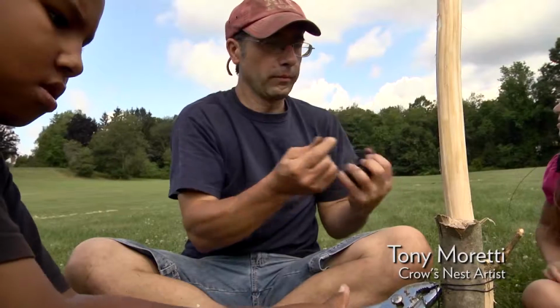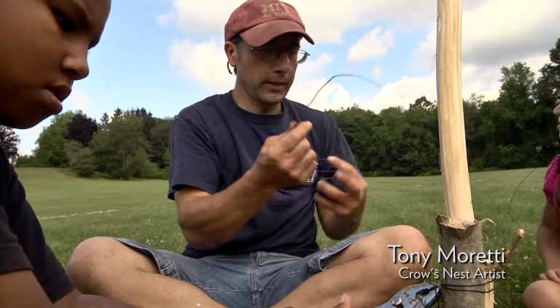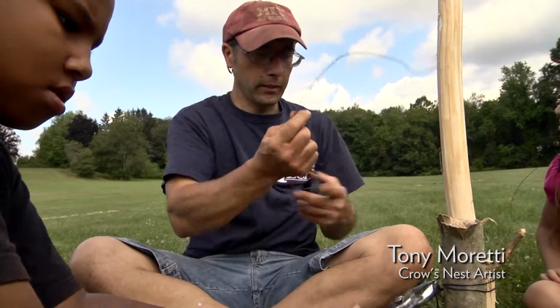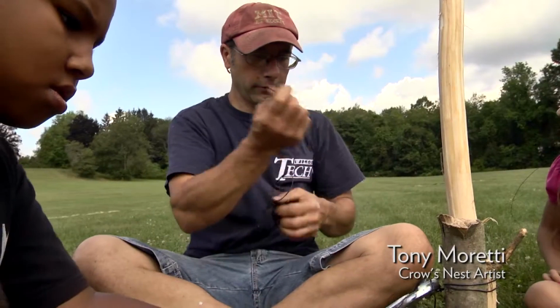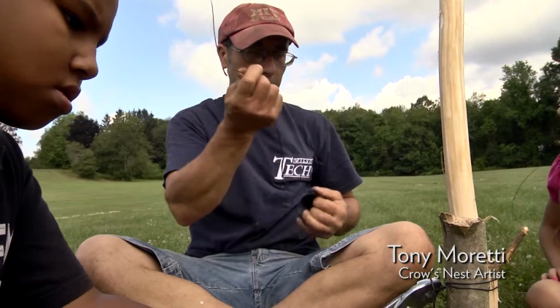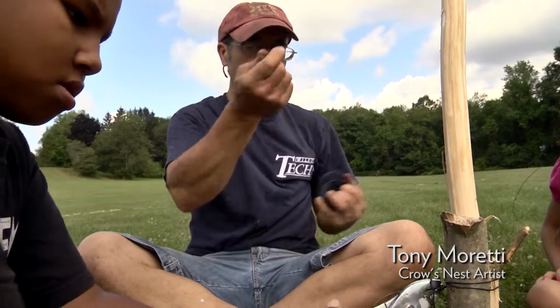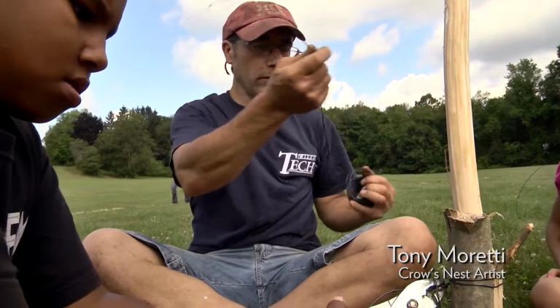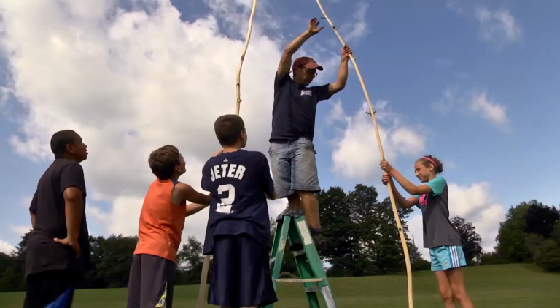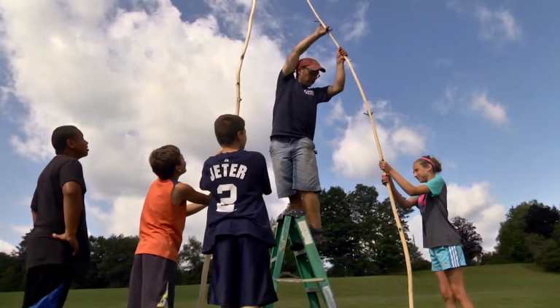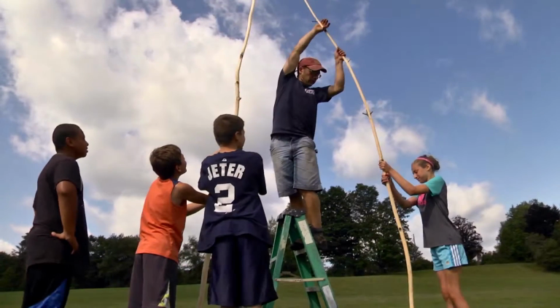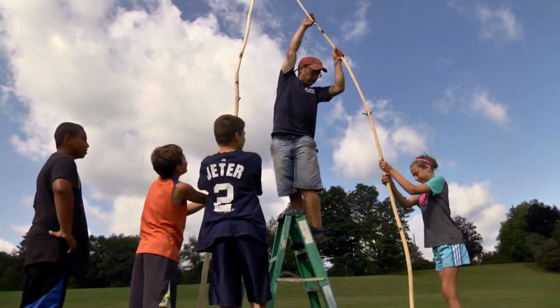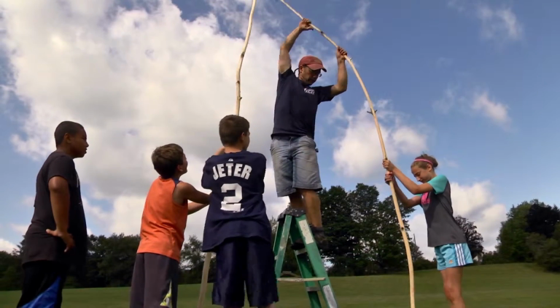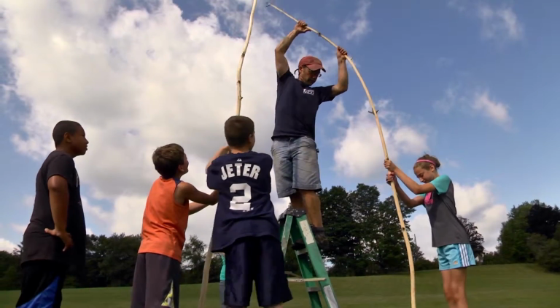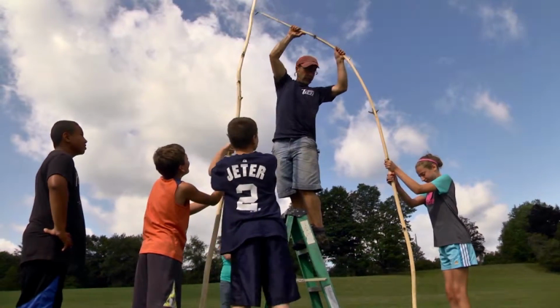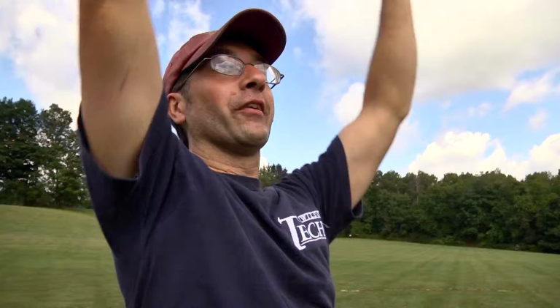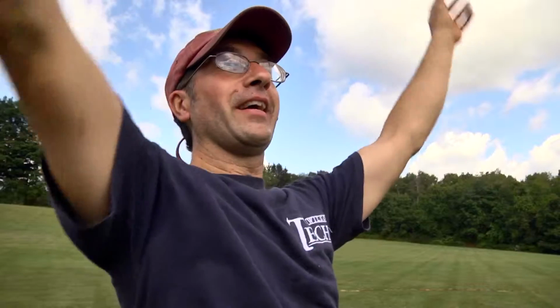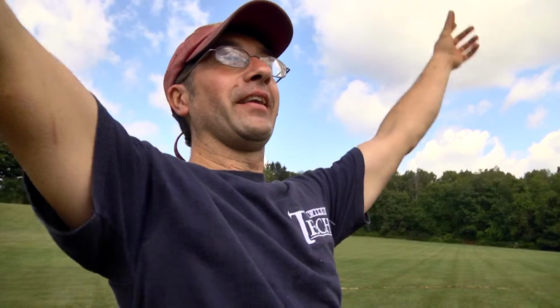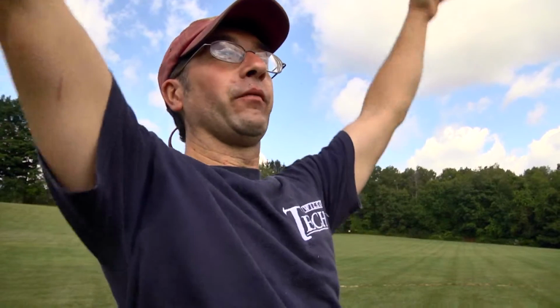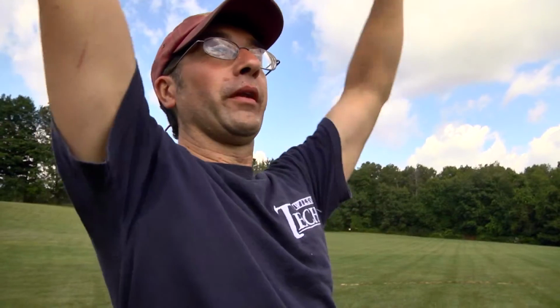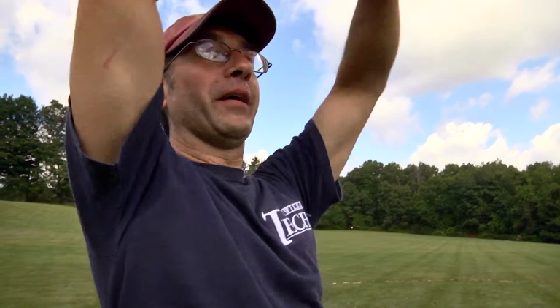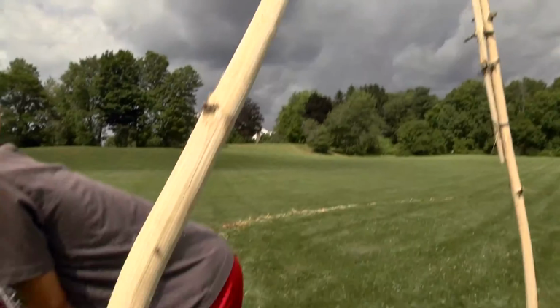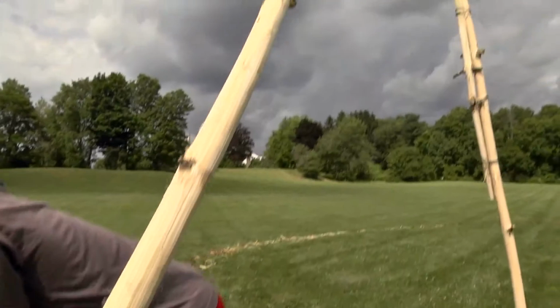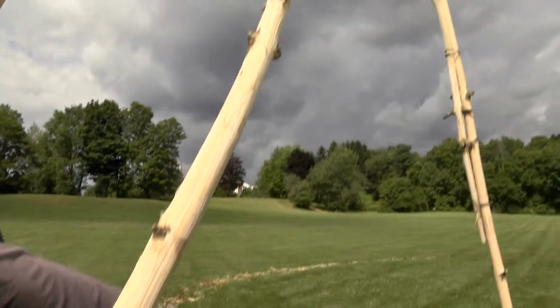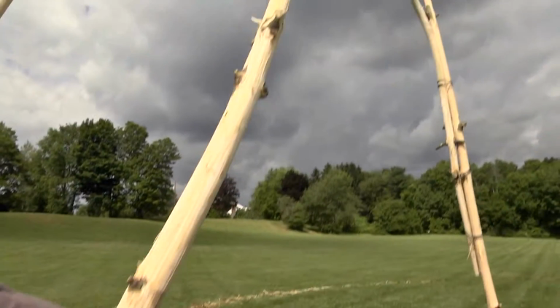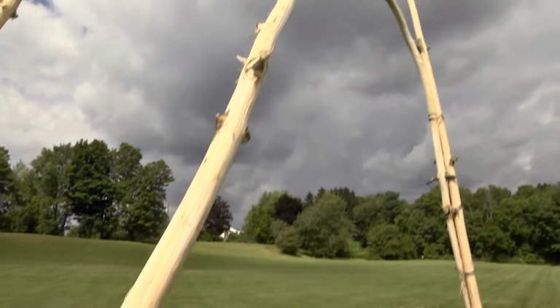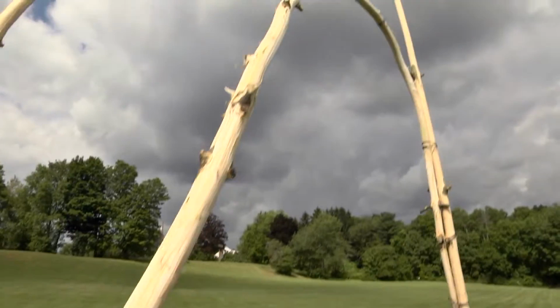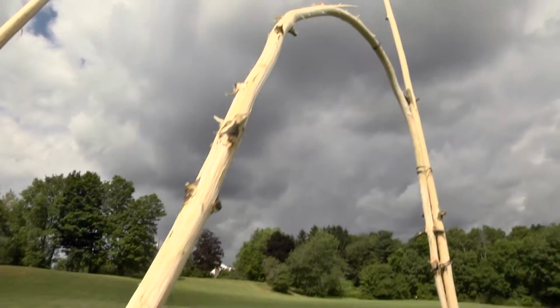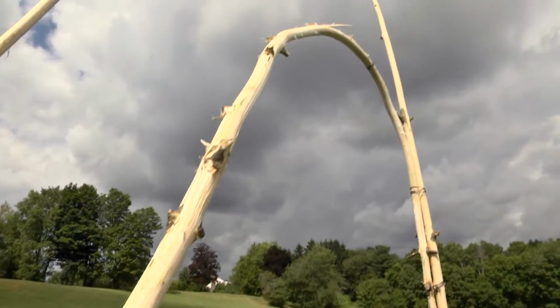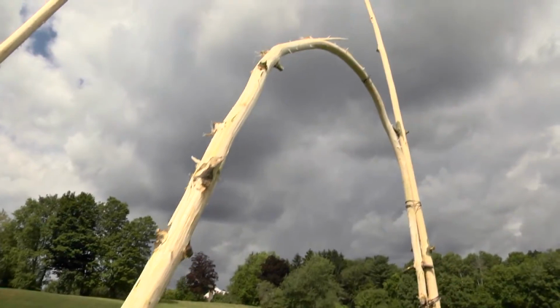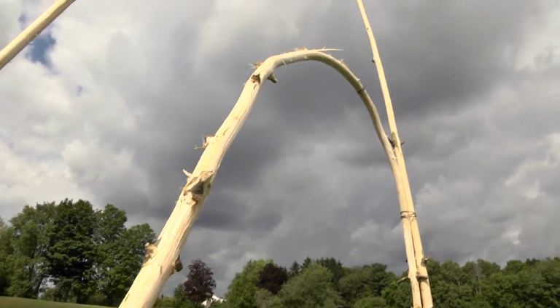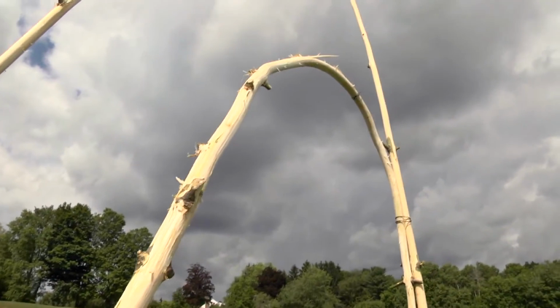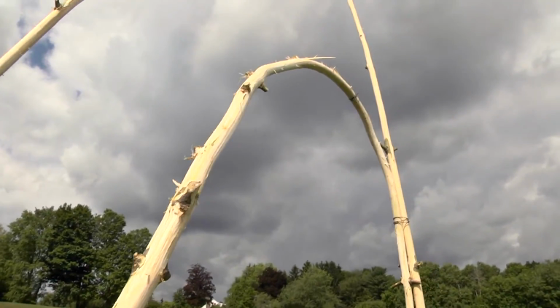We're making a sculpture. We're going to bend this over, and when it bends over, we're going to wire them together and that'll make an arch. There you go — nicely done.